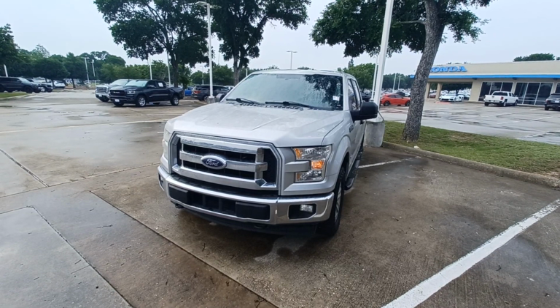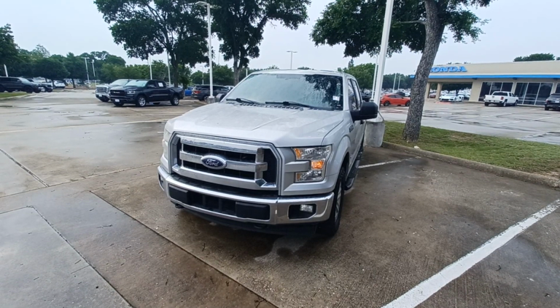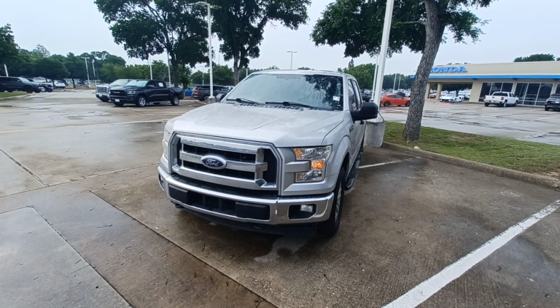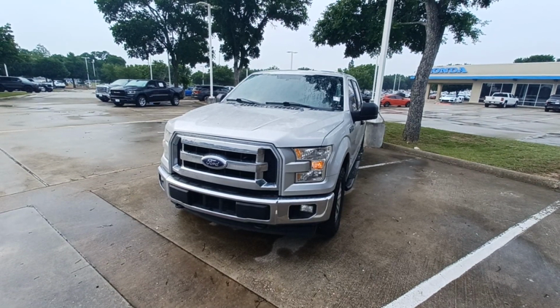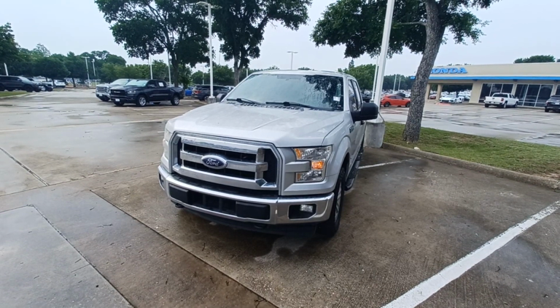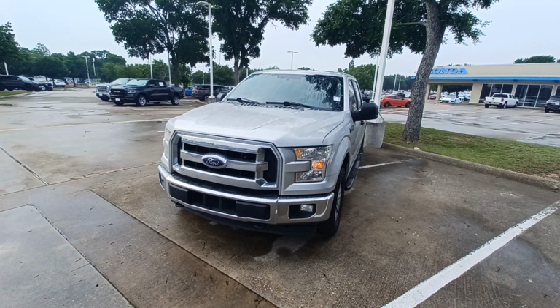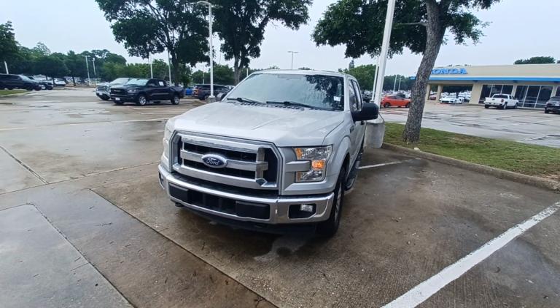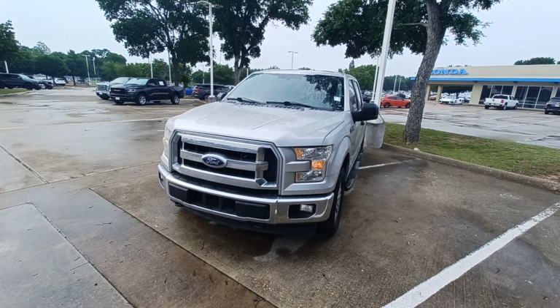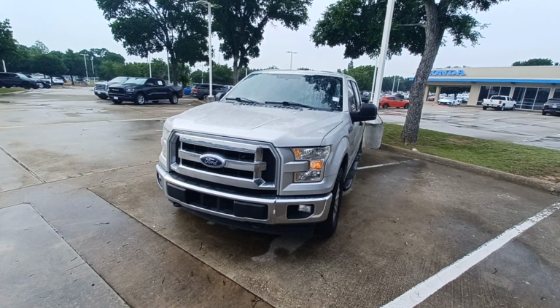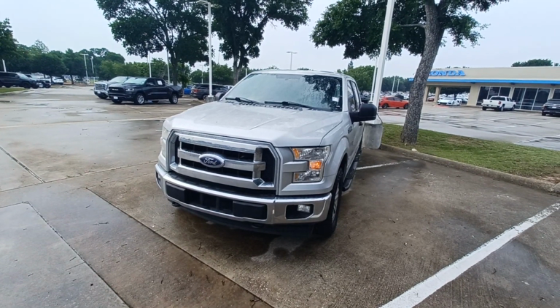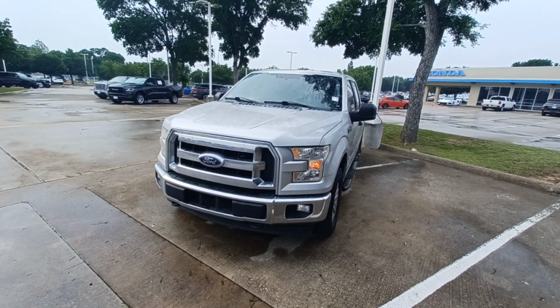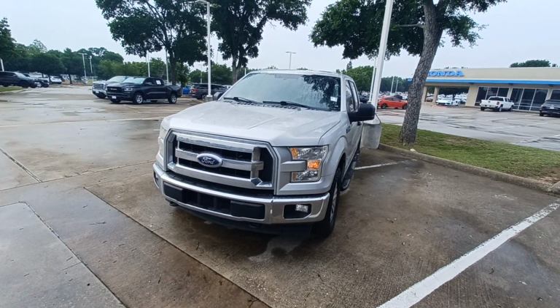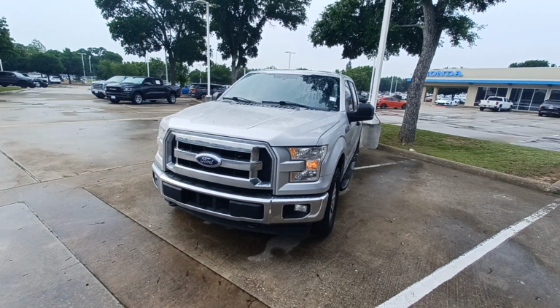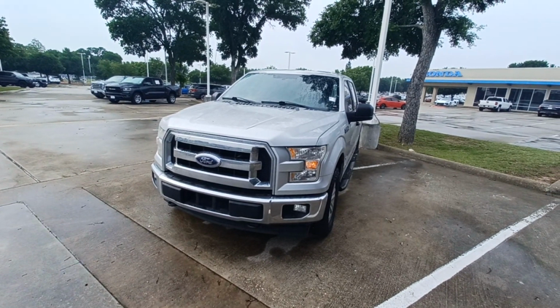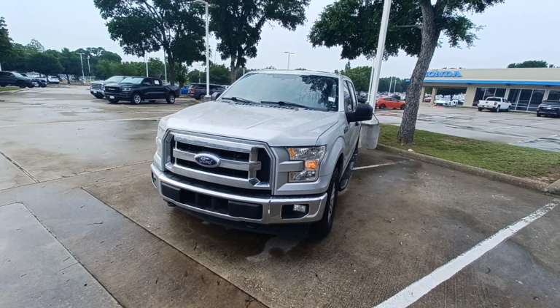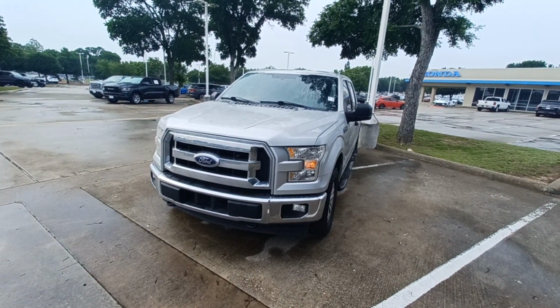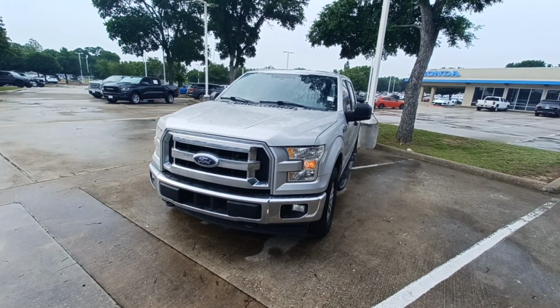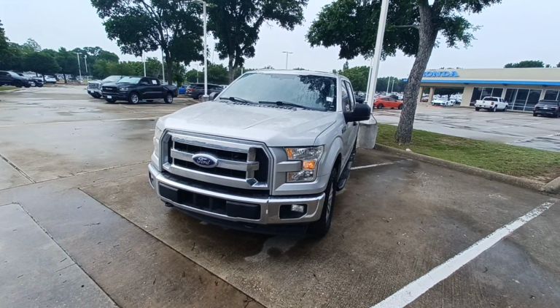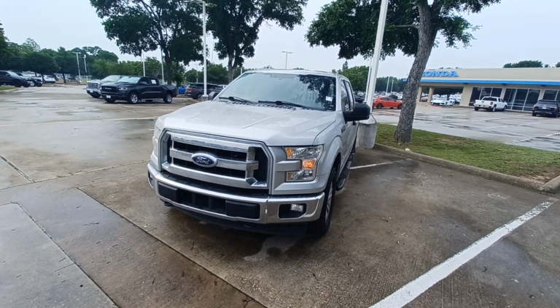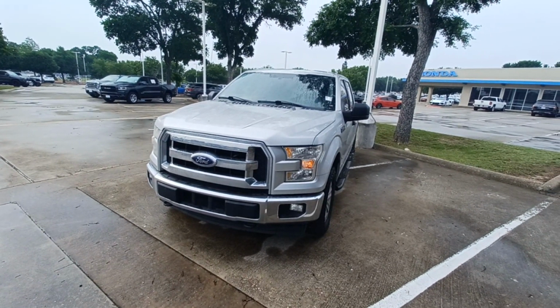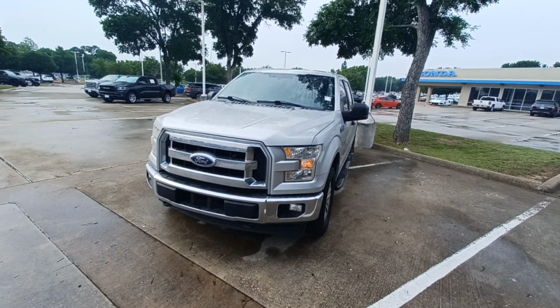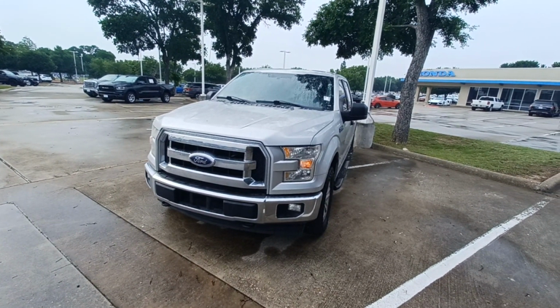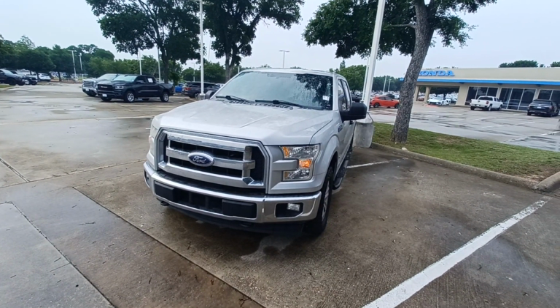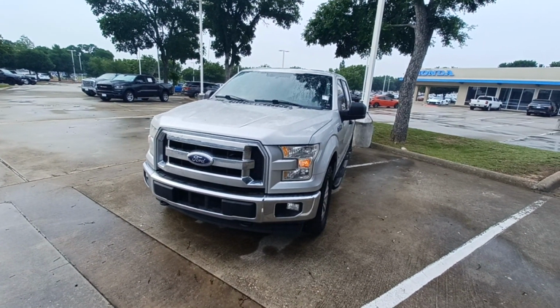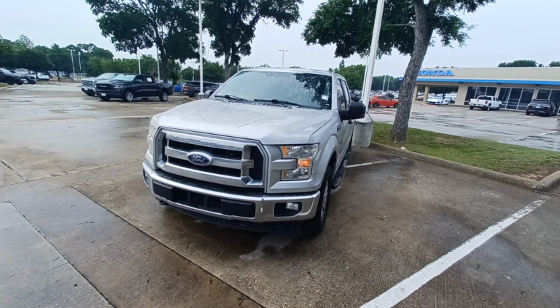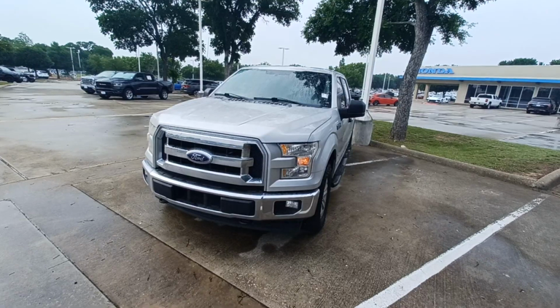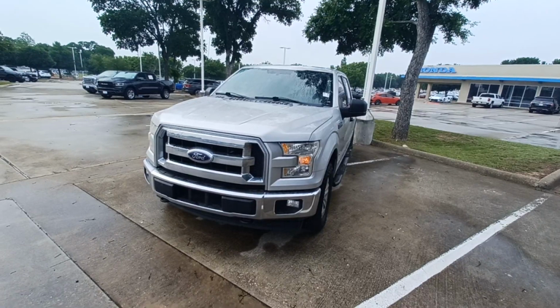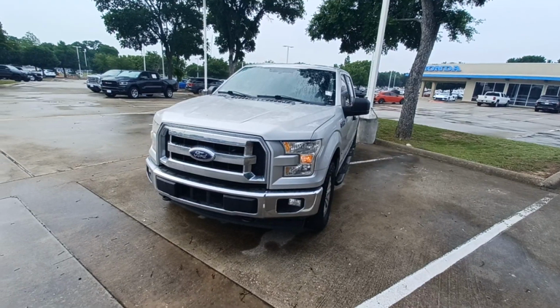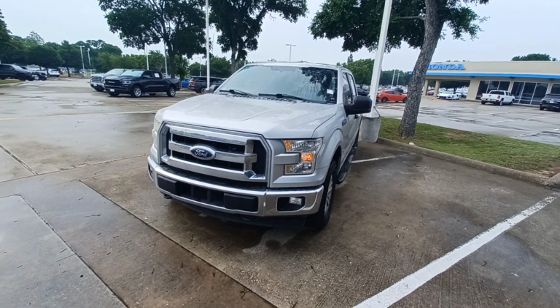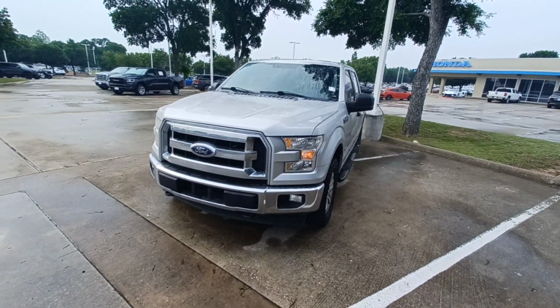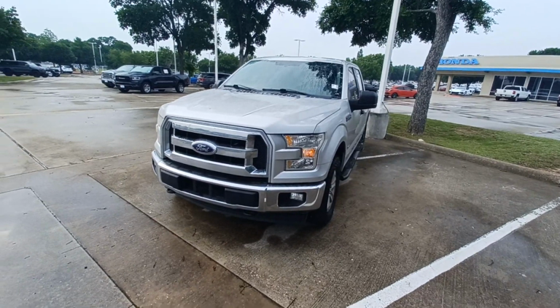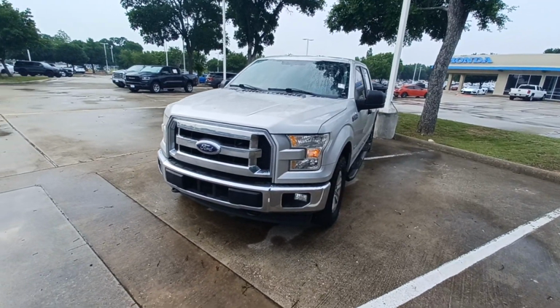This is Jason Dunn at Howdy Honda, and this is my 2017 Ford F-150.